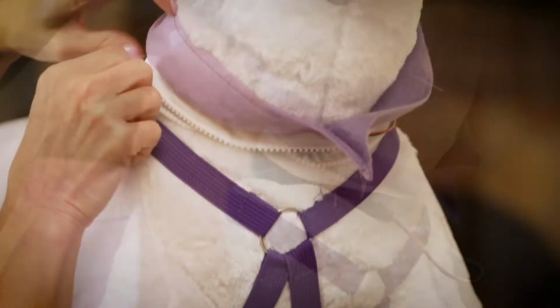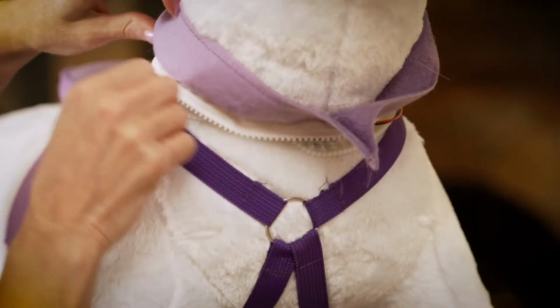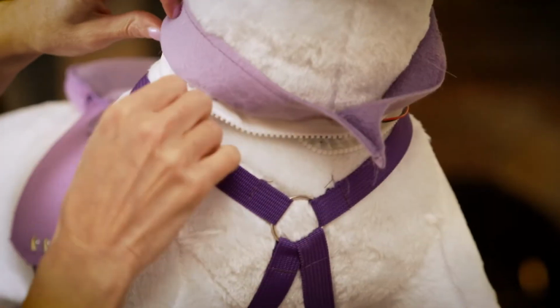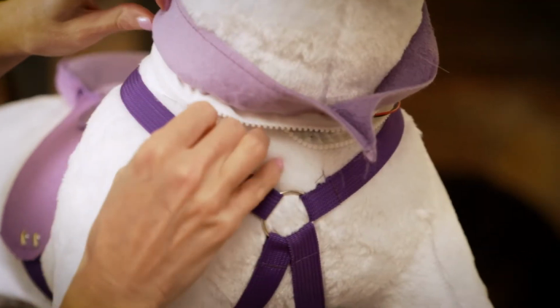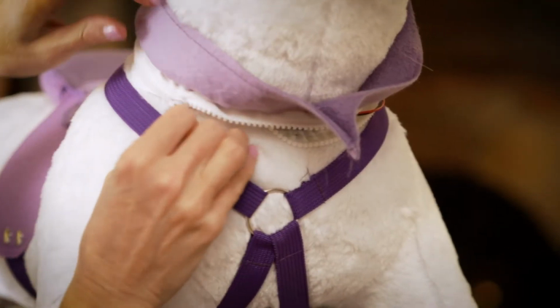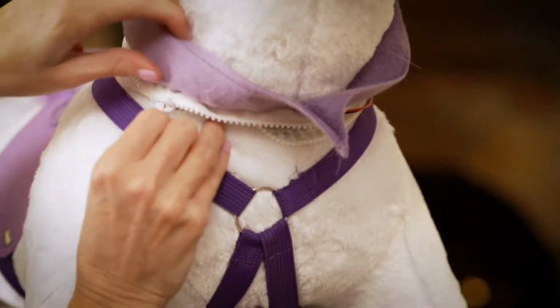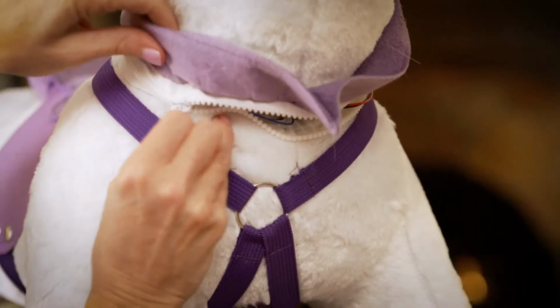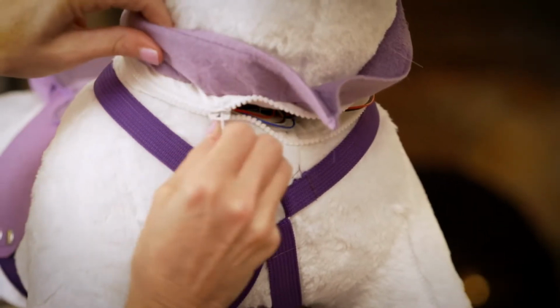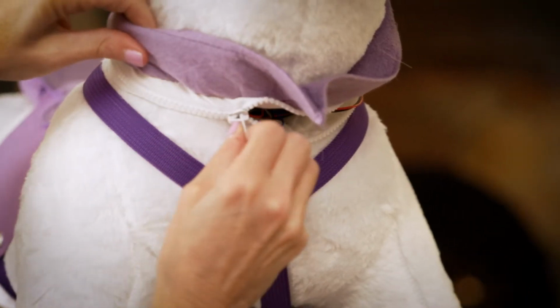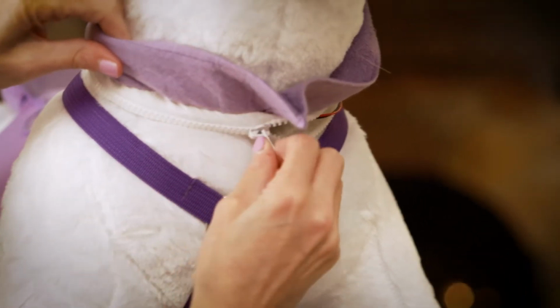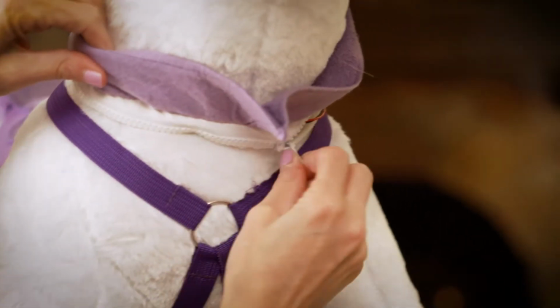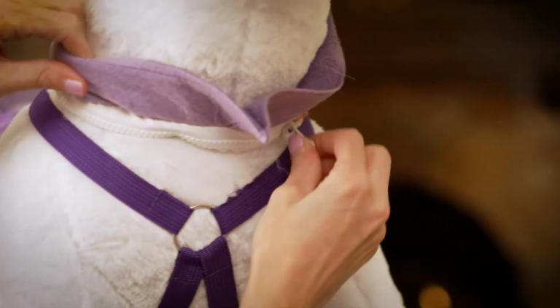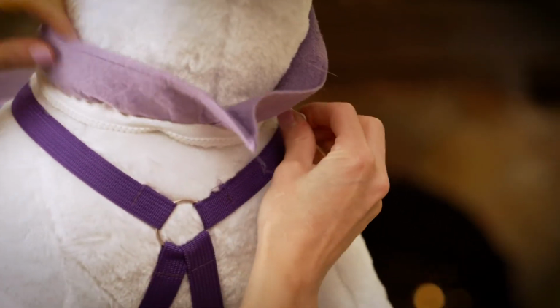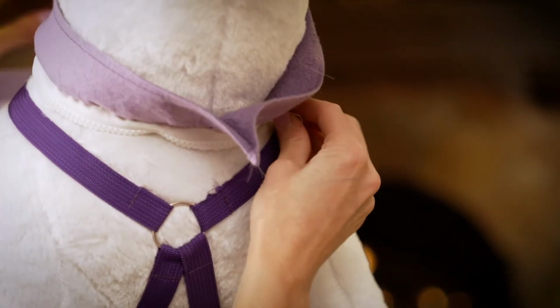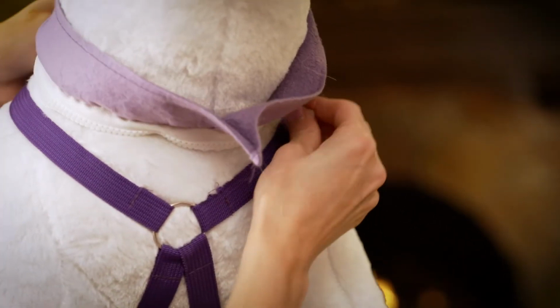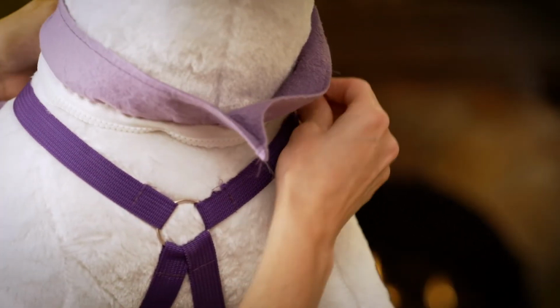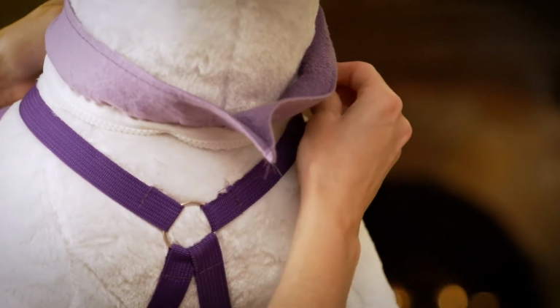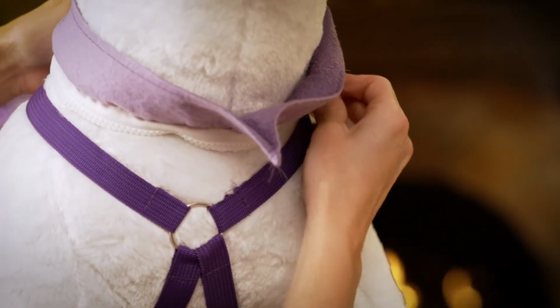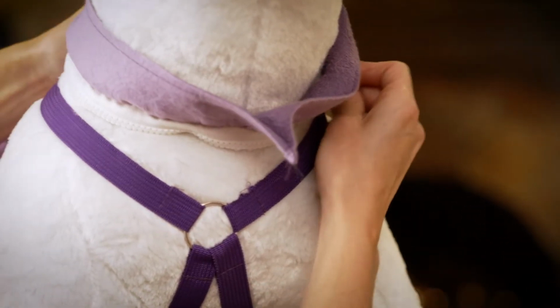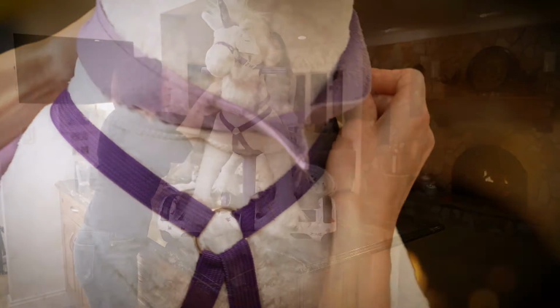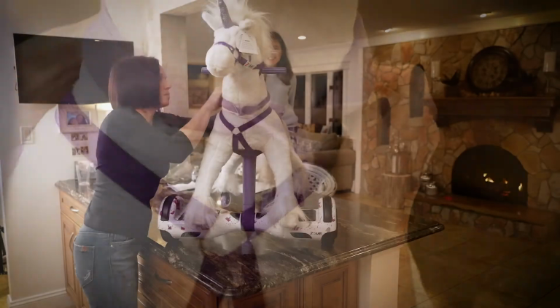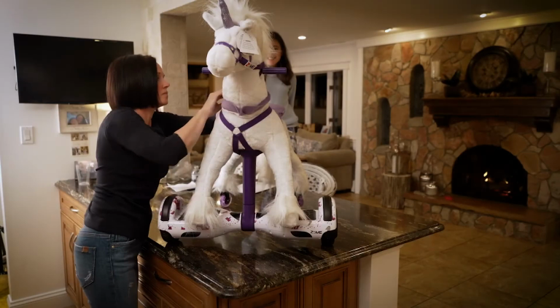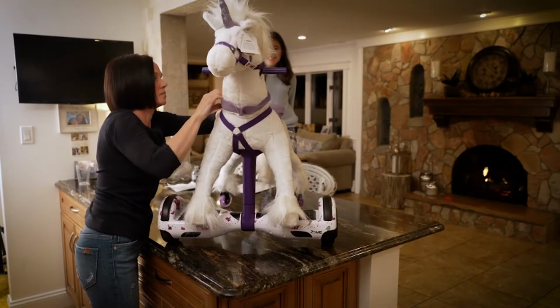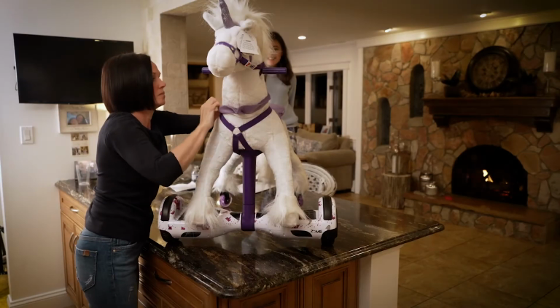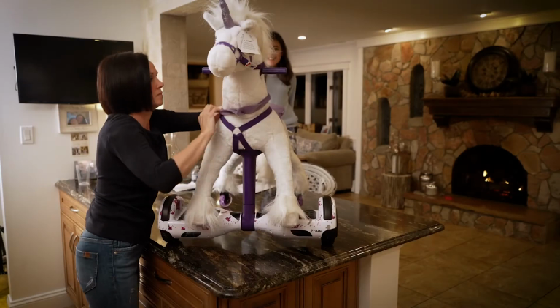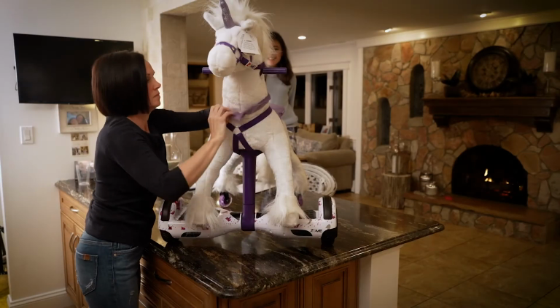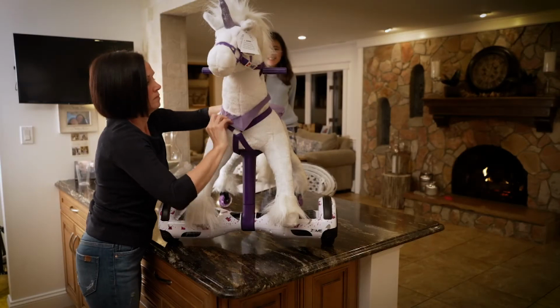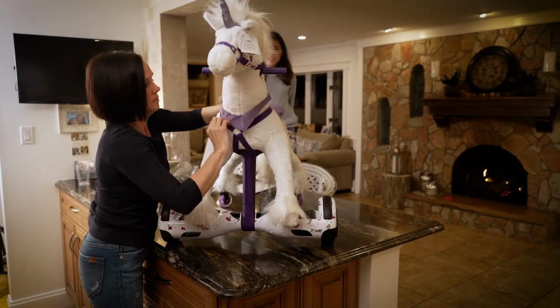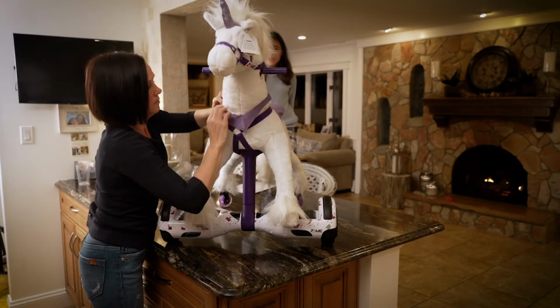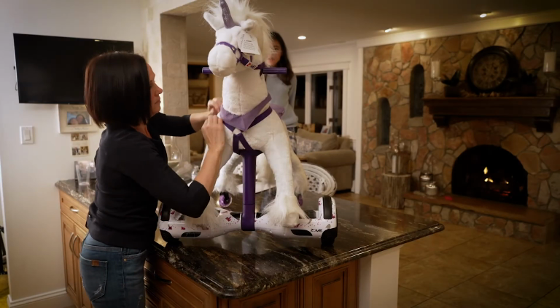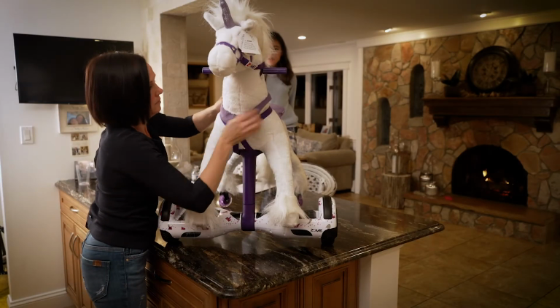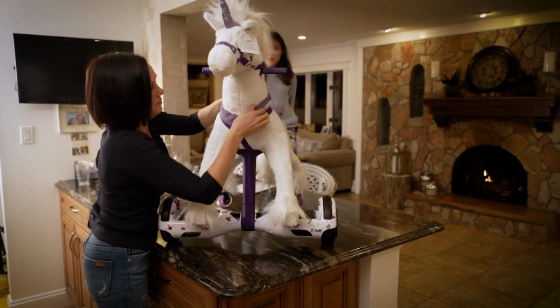Step D, zip neck to Power Pony and flip down collar to hide zipper.